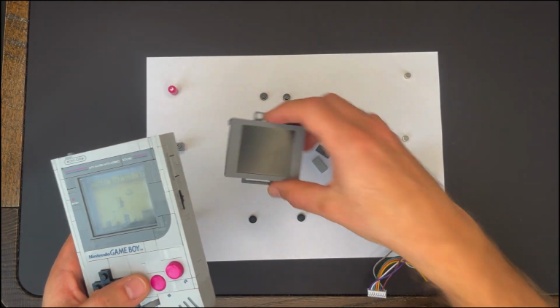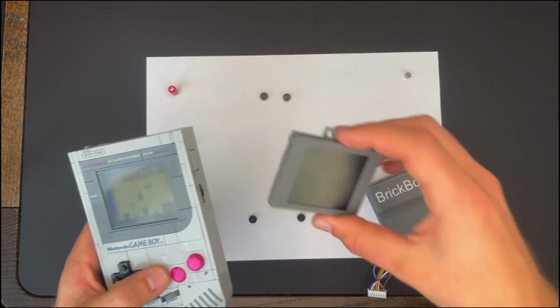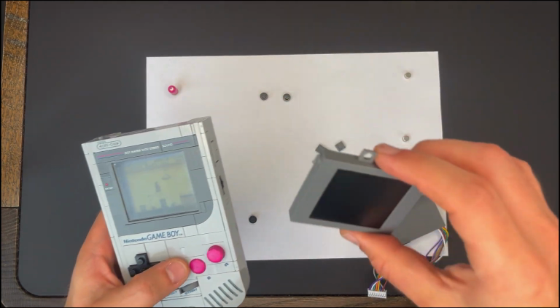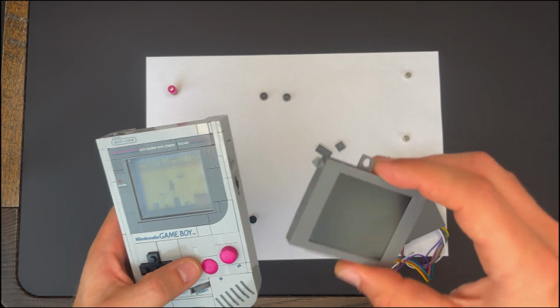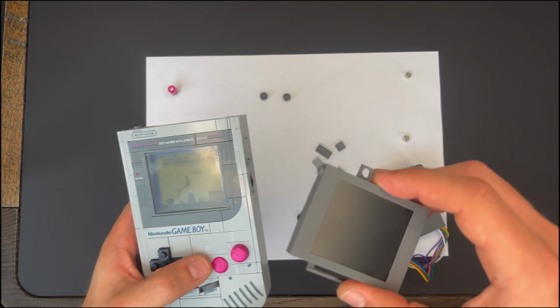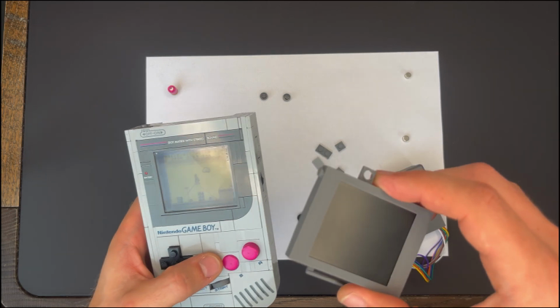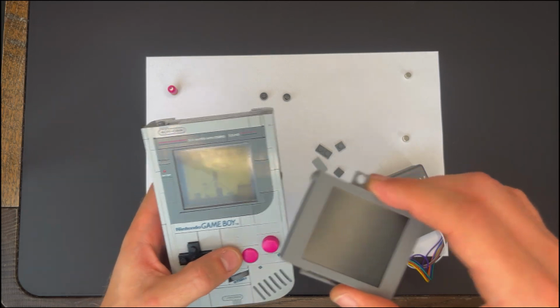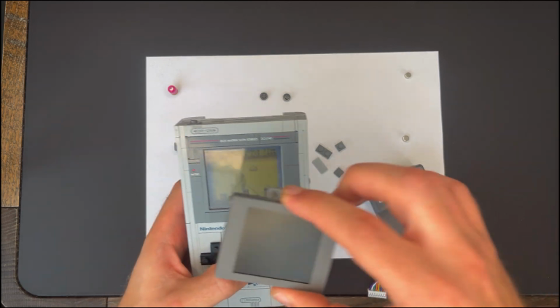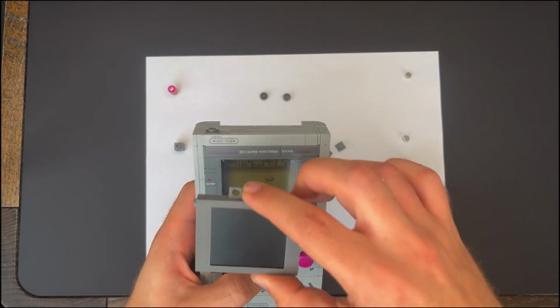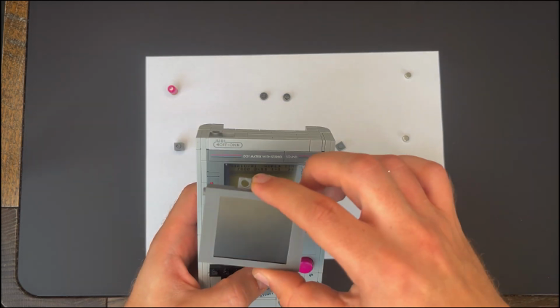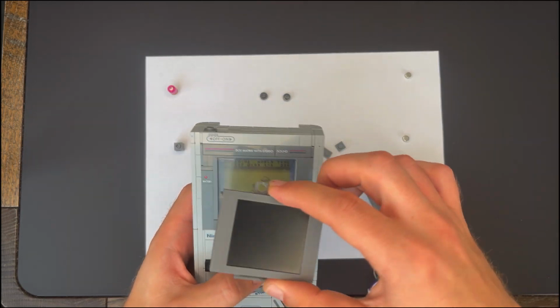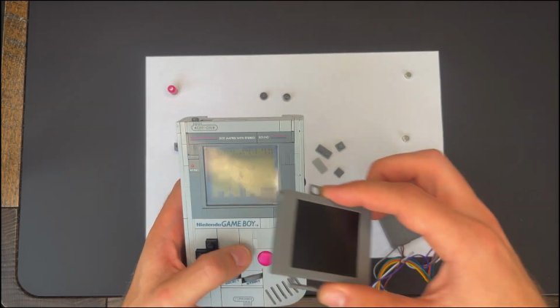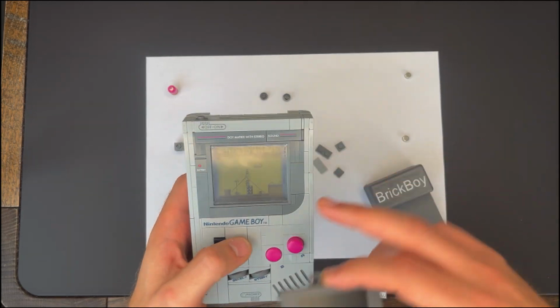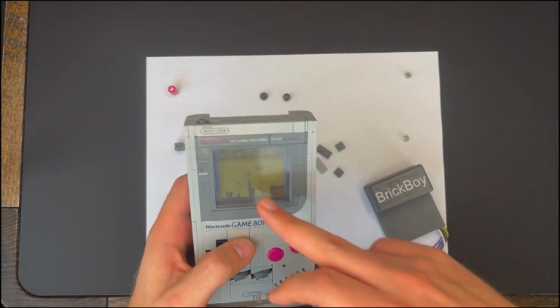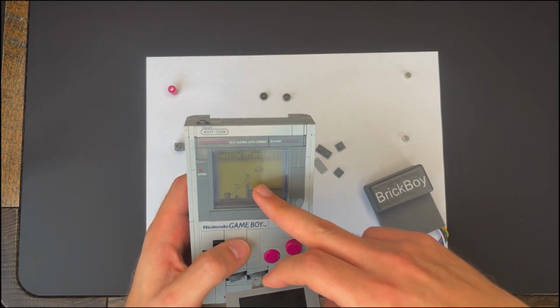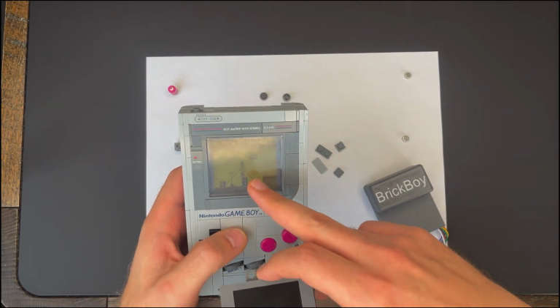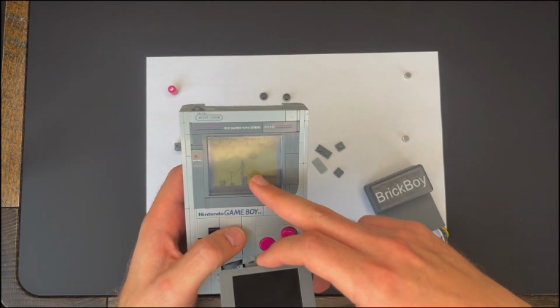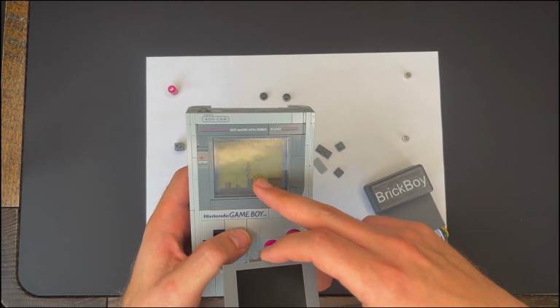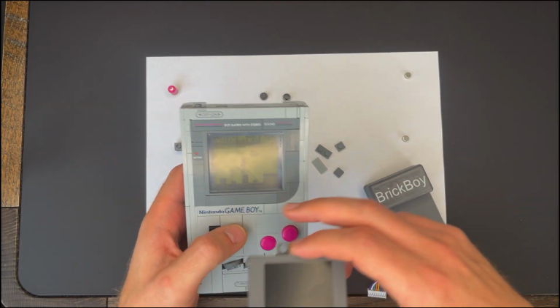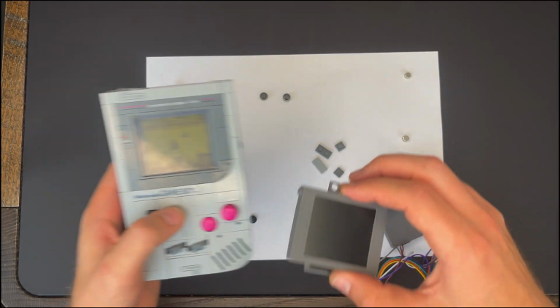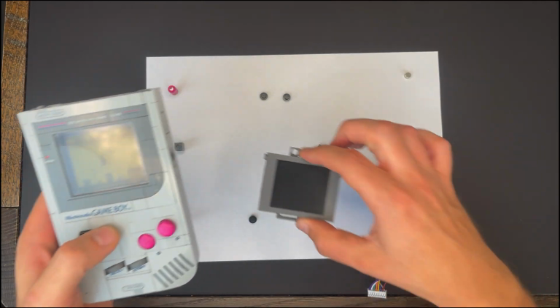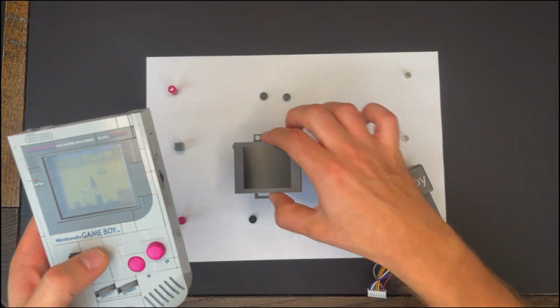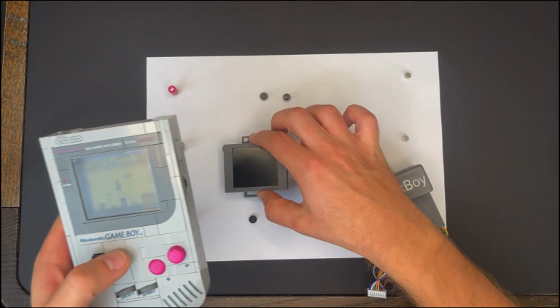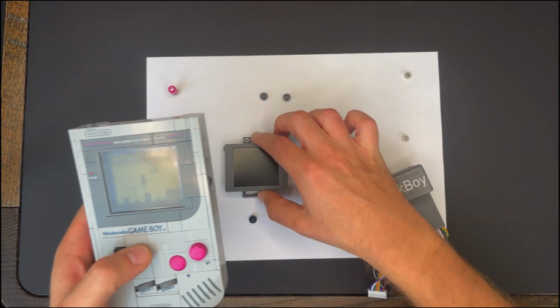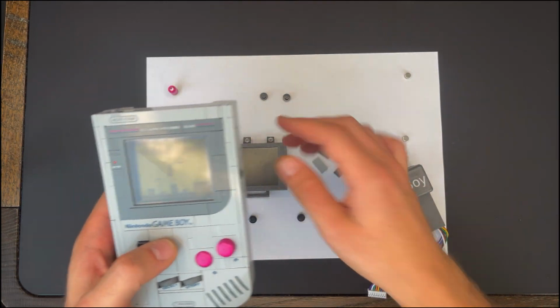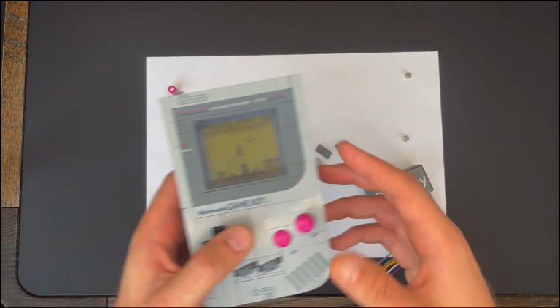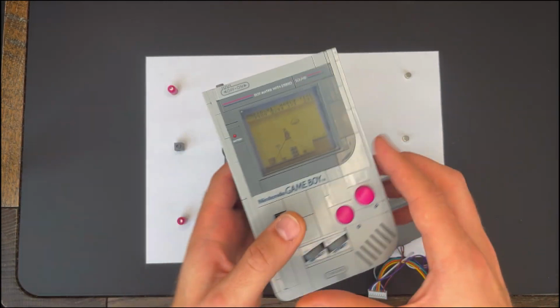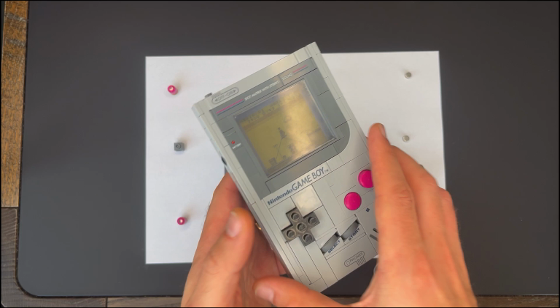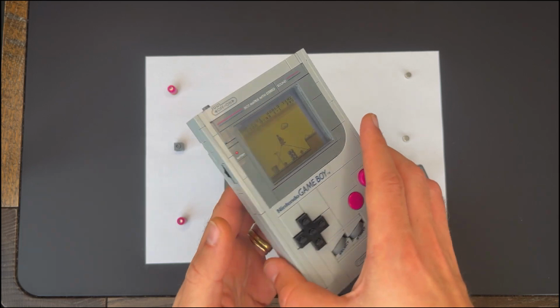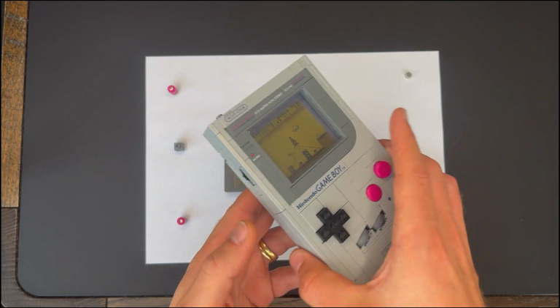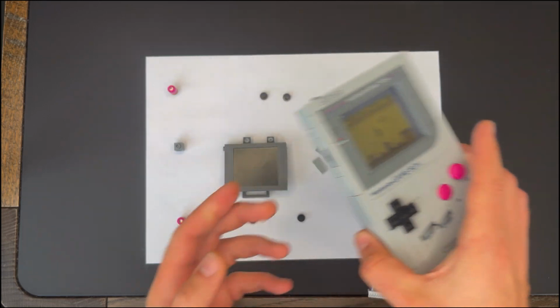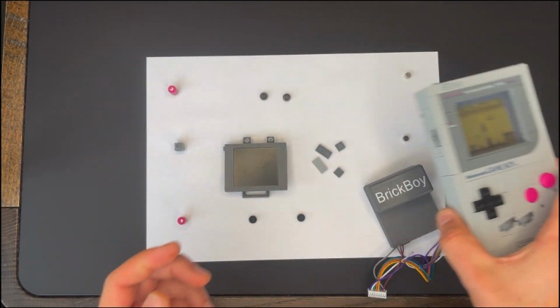And this is the display module. It swaps in for the LEGO screen, giving you a bright 2.4-inch red-lit color display.